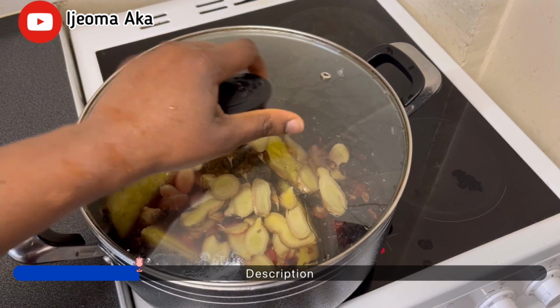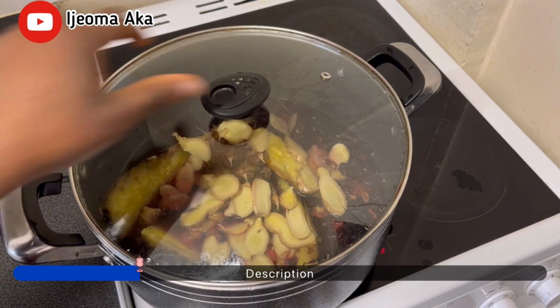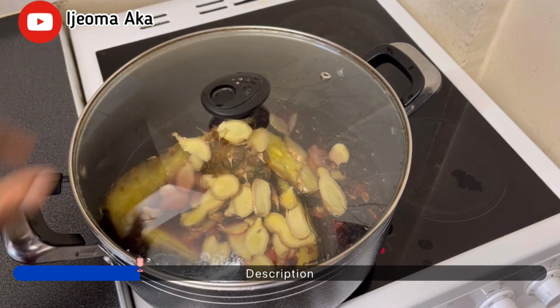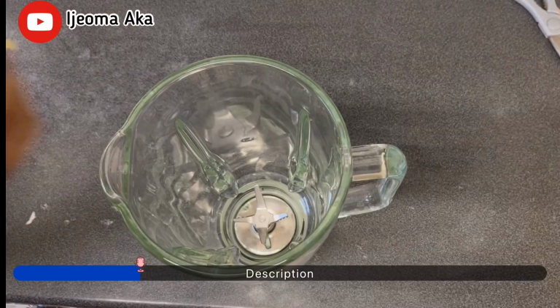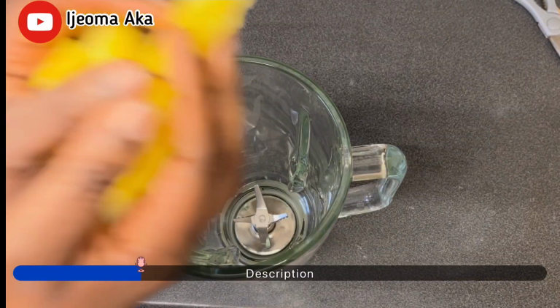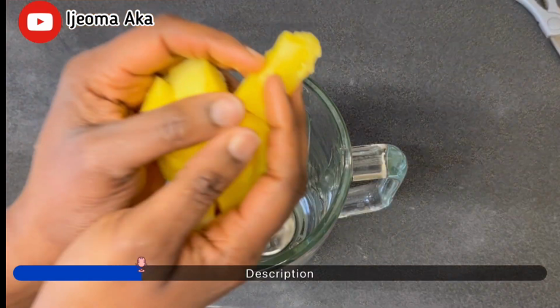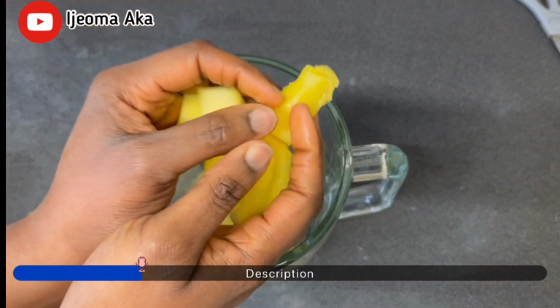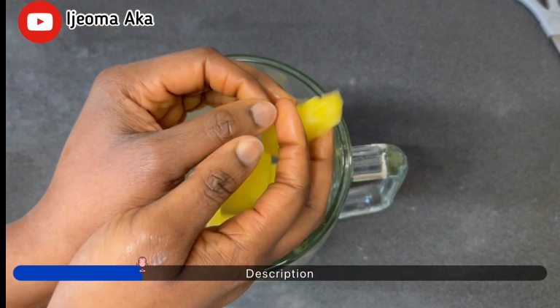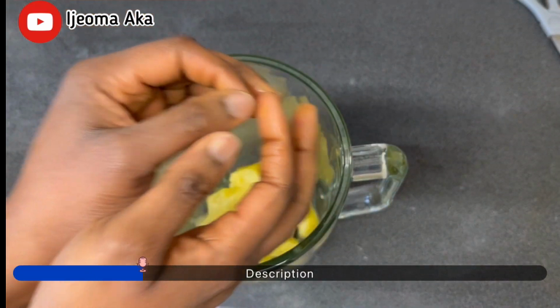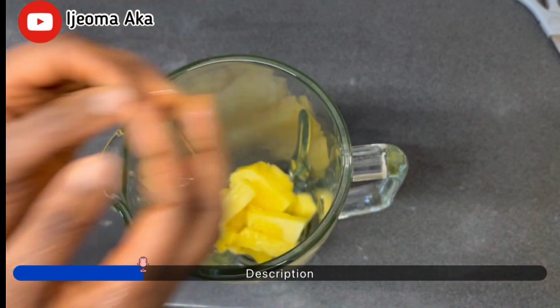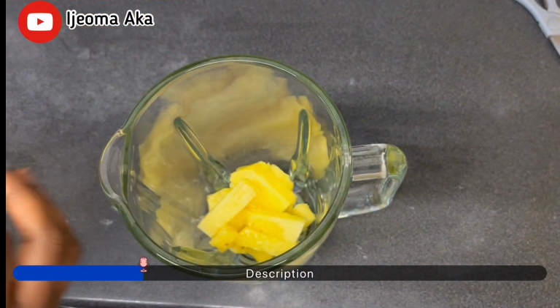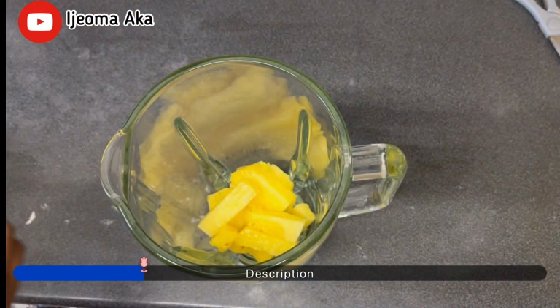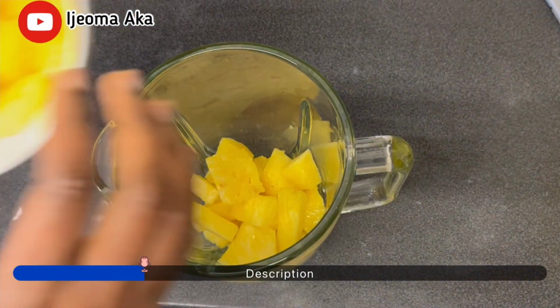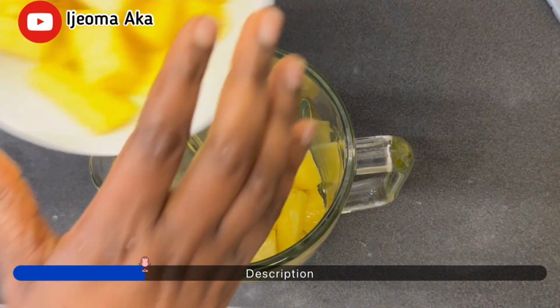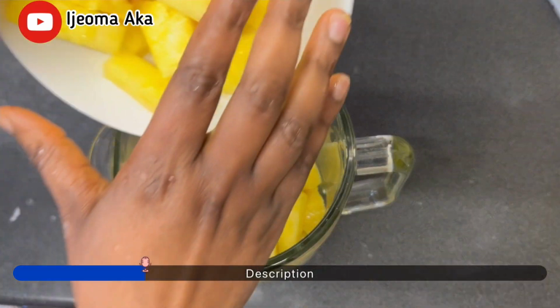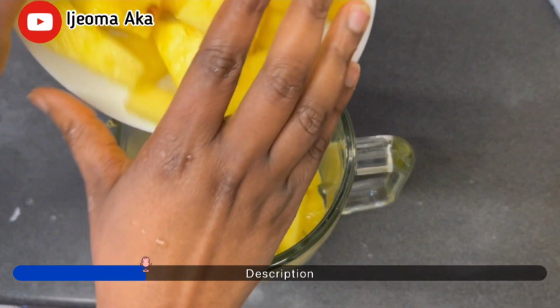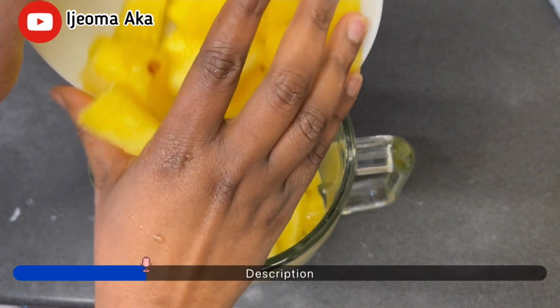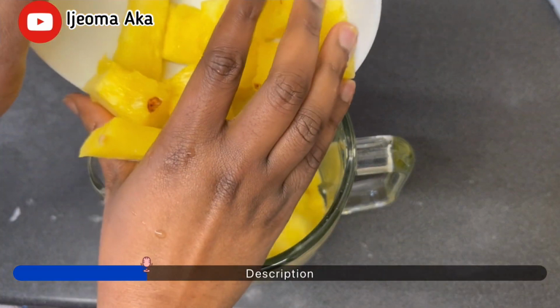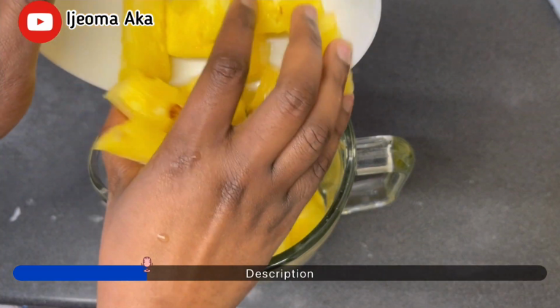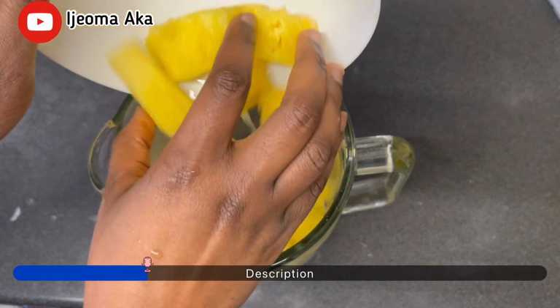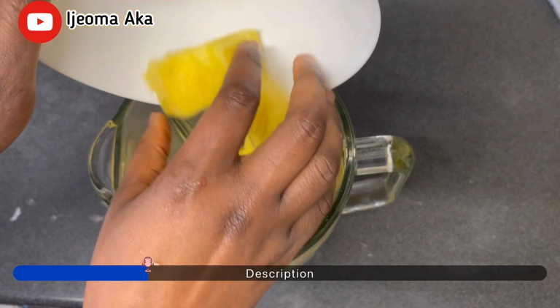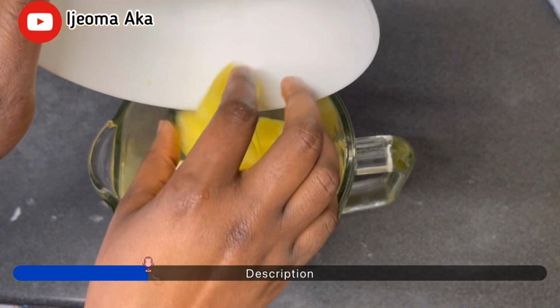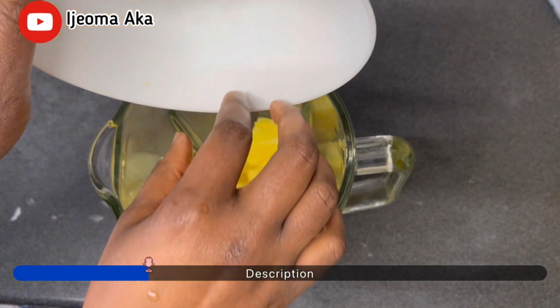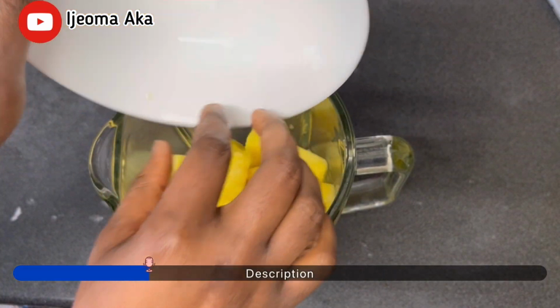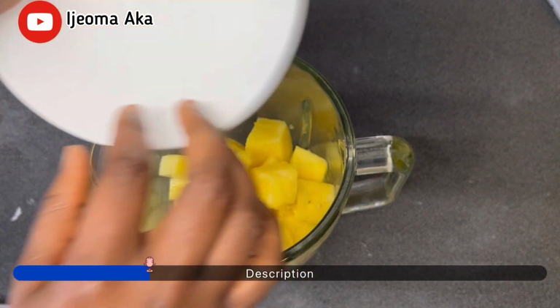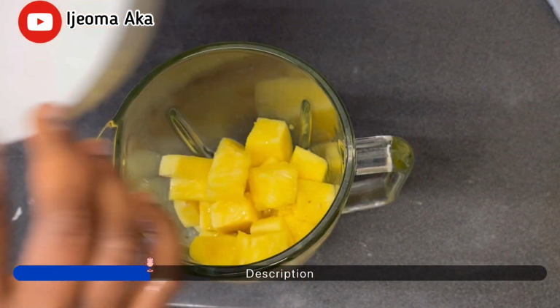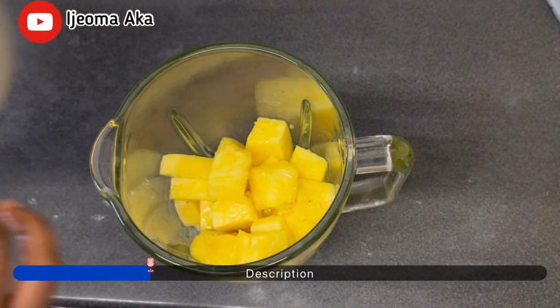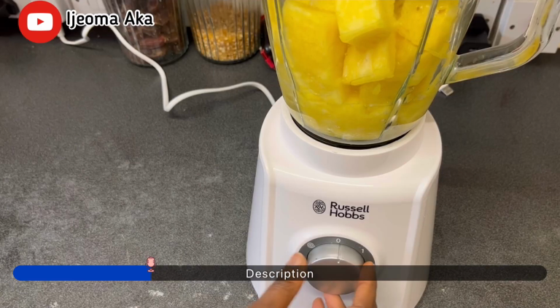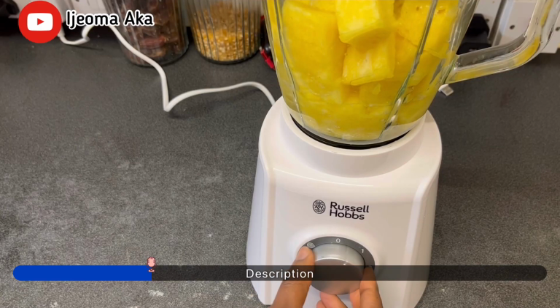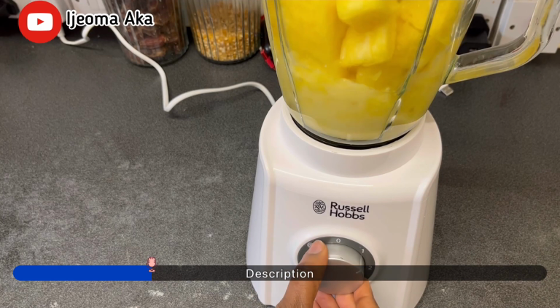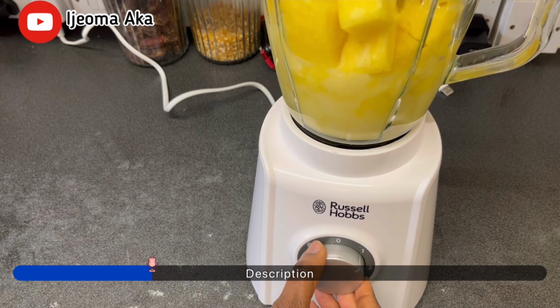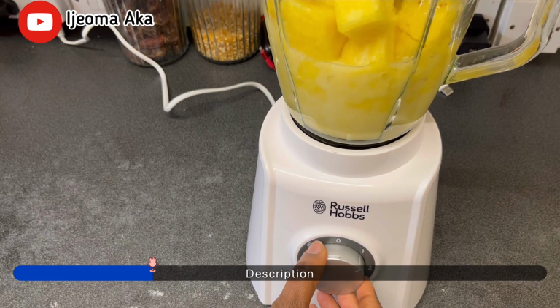Next, I'm going to put the pineapple in the blender, blend it, and filter it.